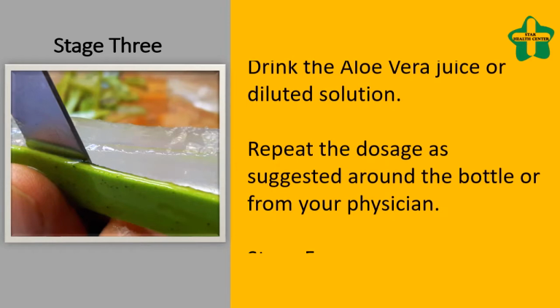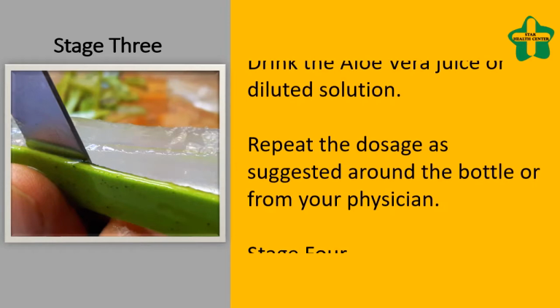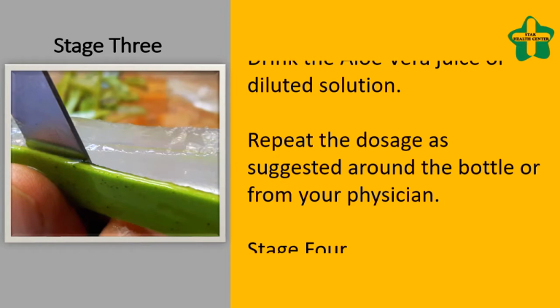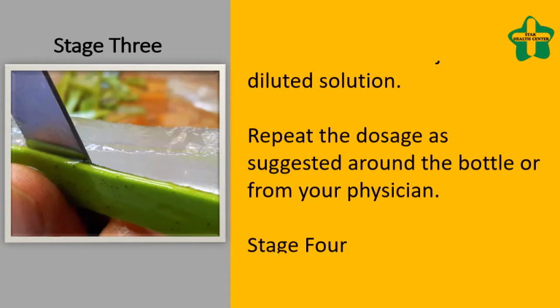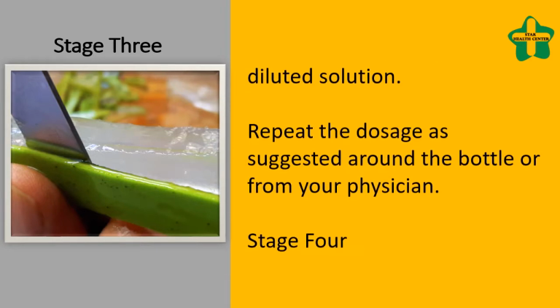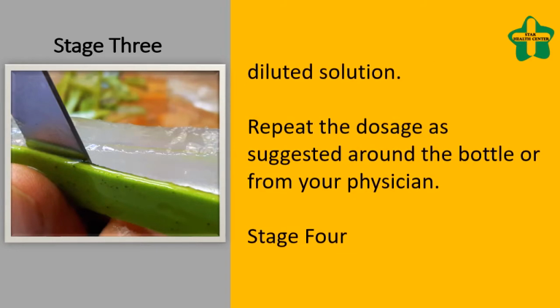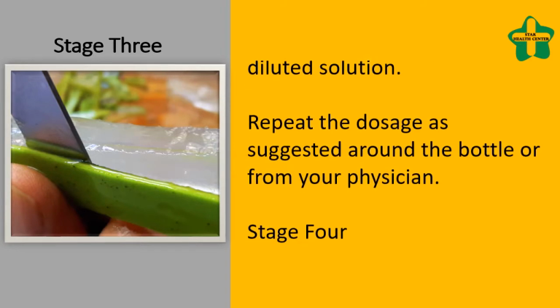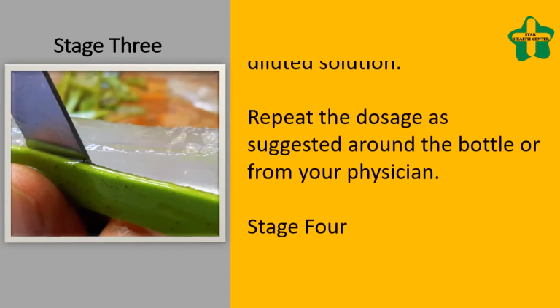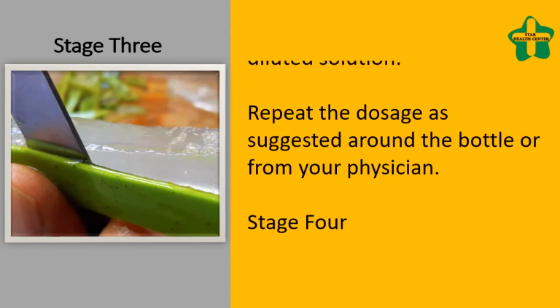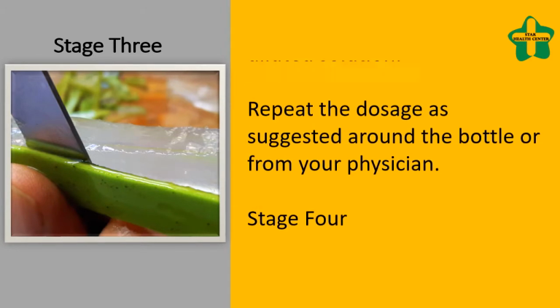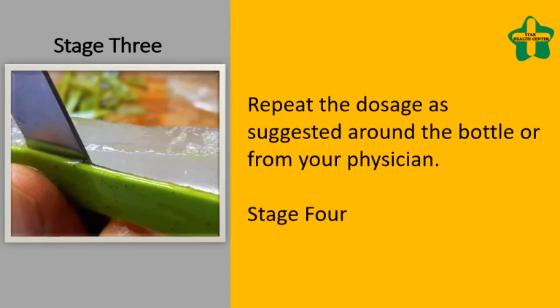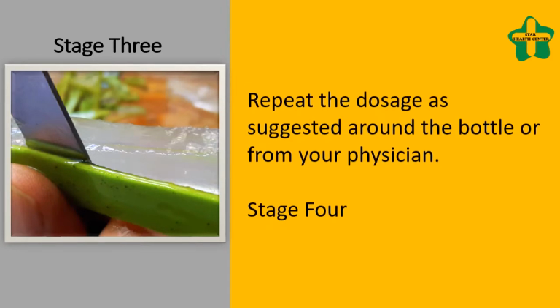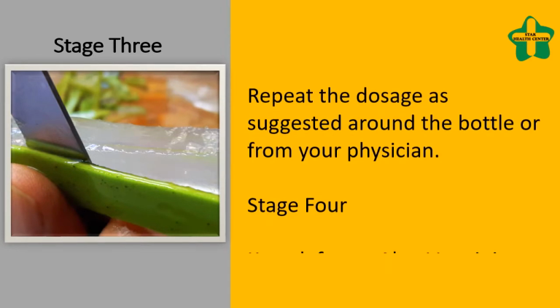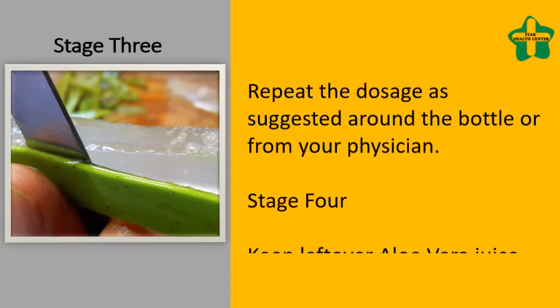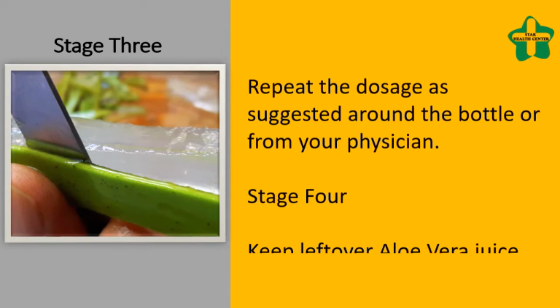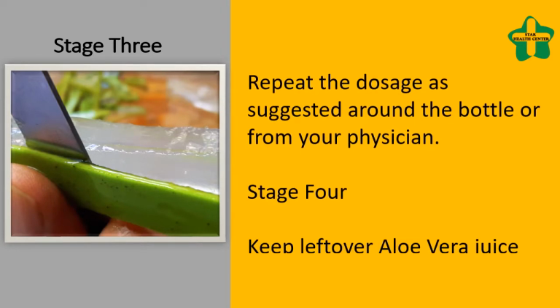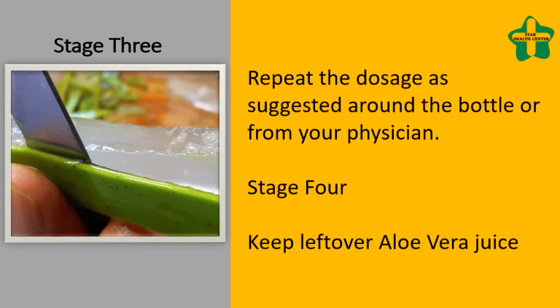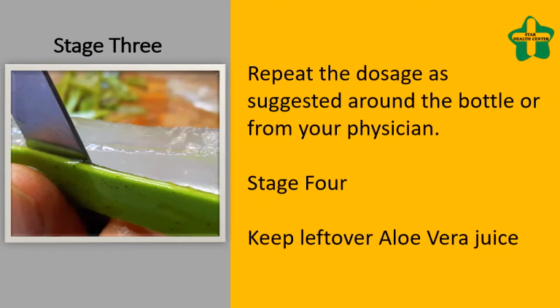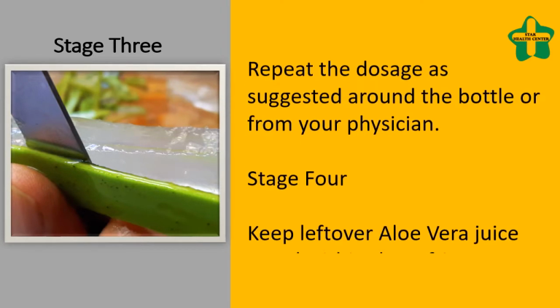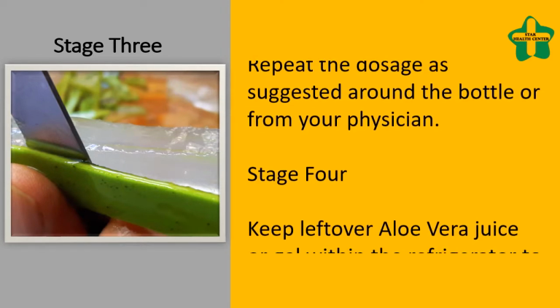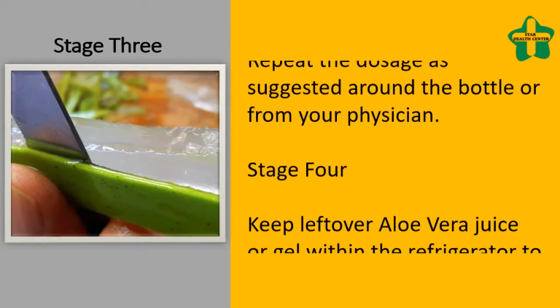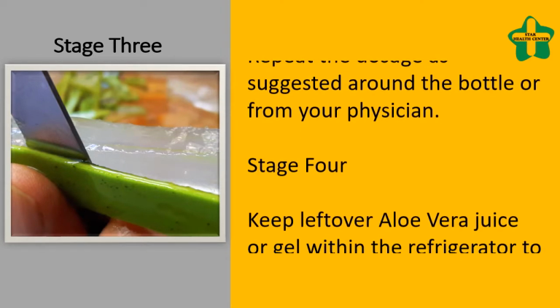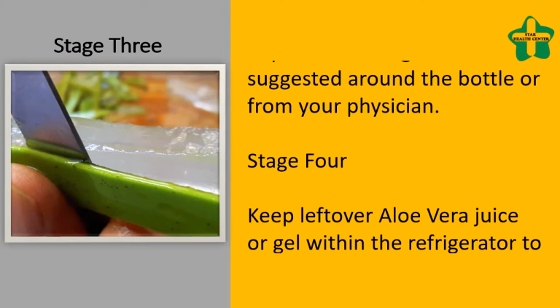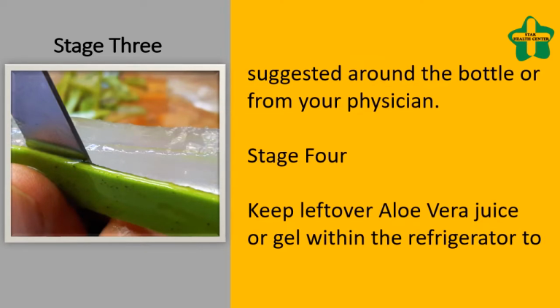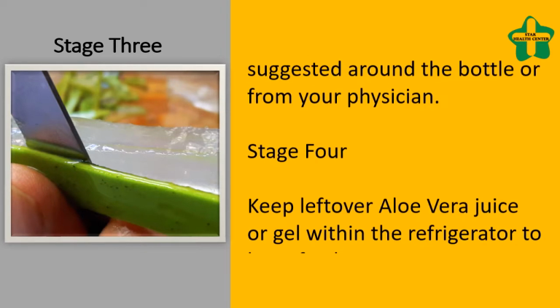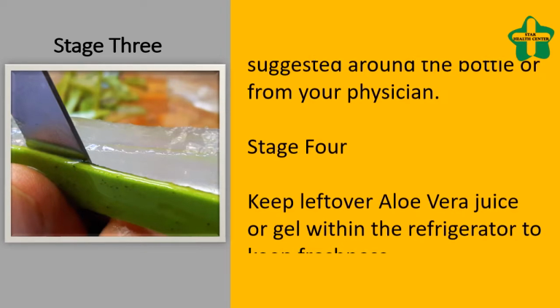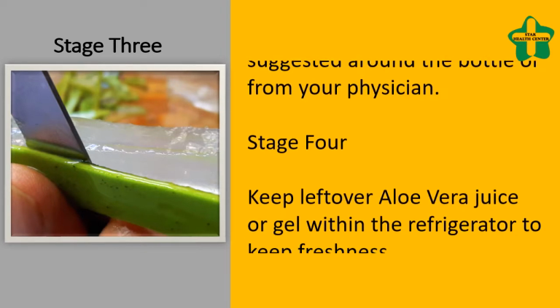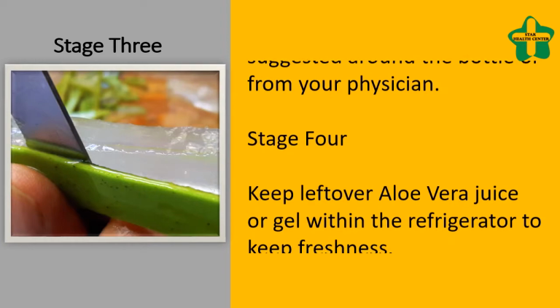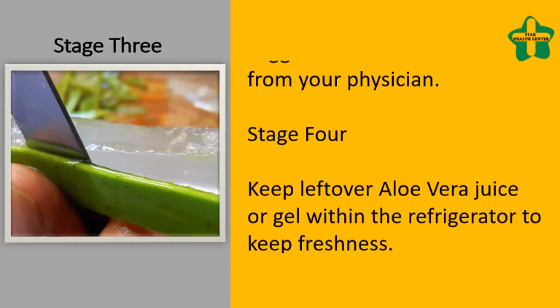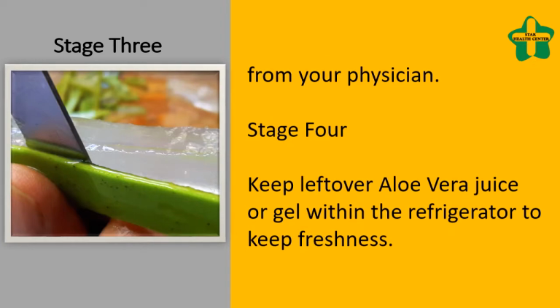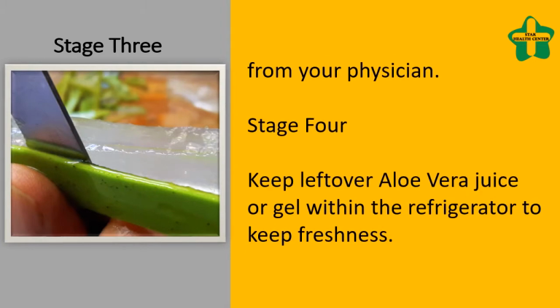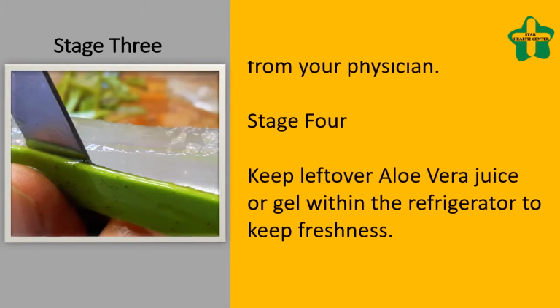Stage 4: Keep leftover aloe vera juice or gel in the refrigerator to keep freshness.